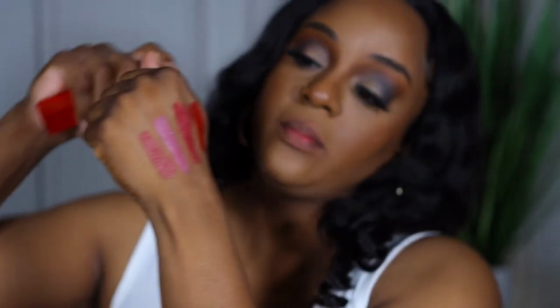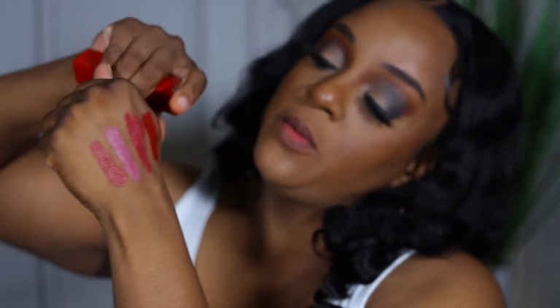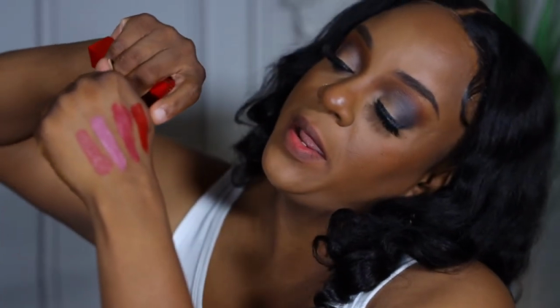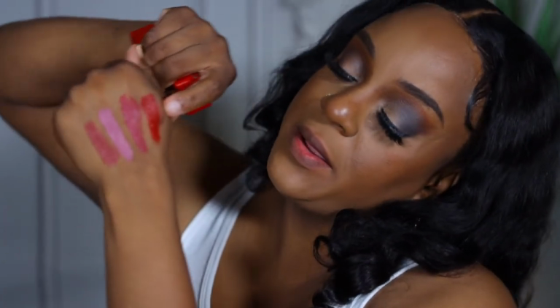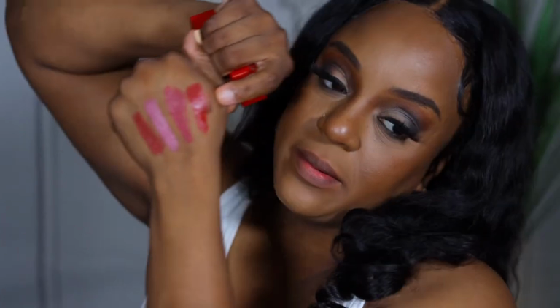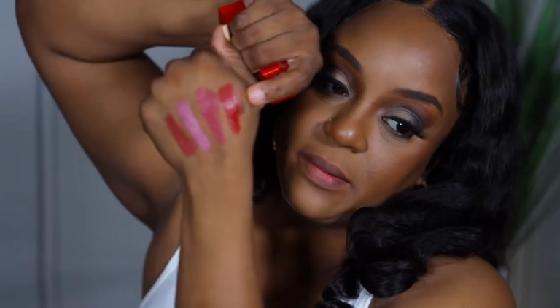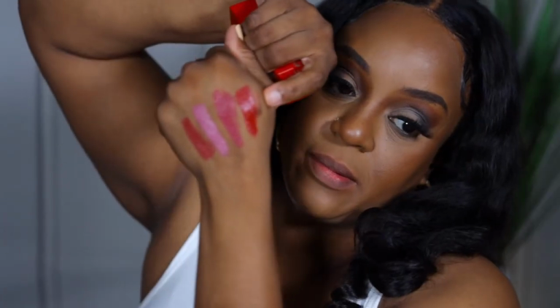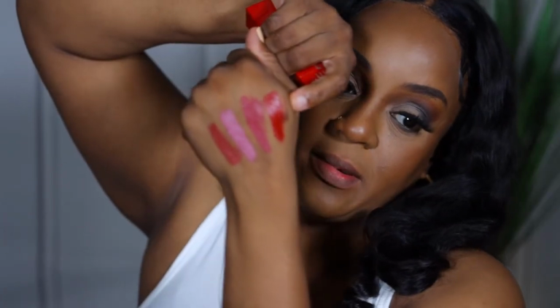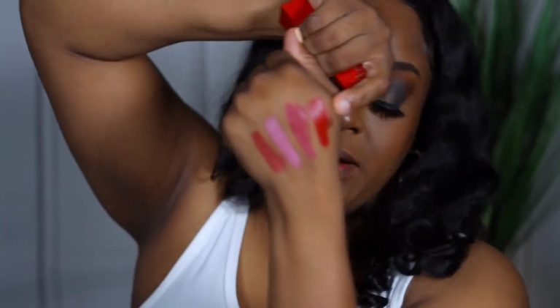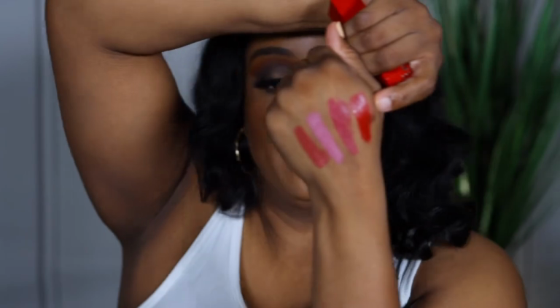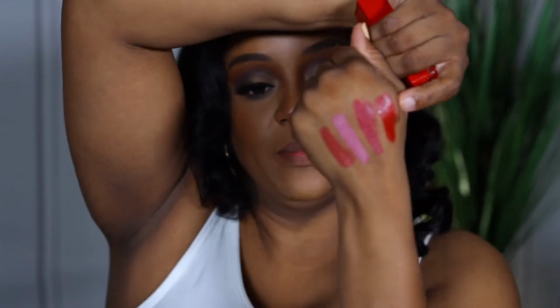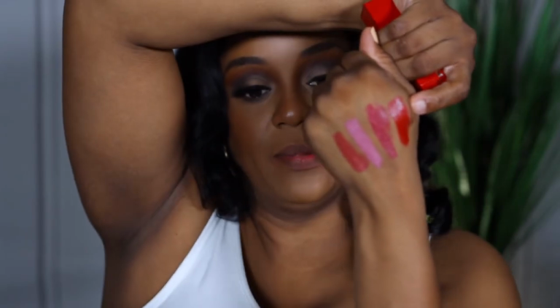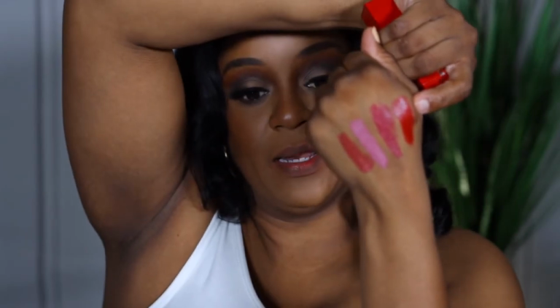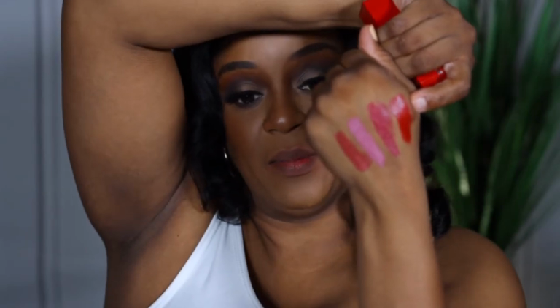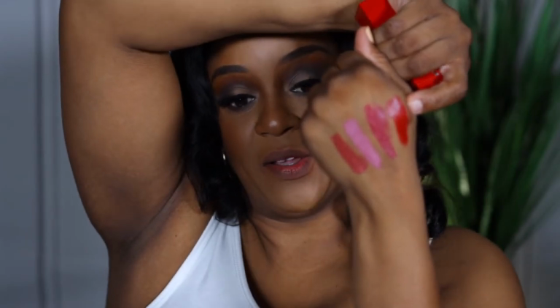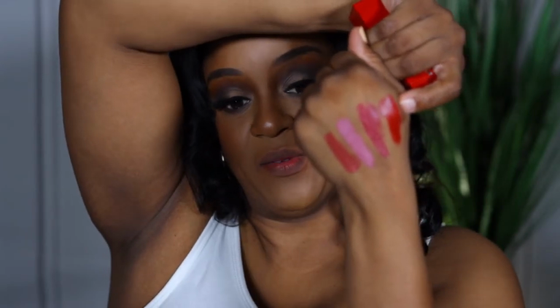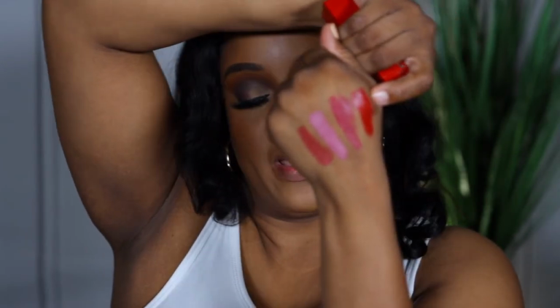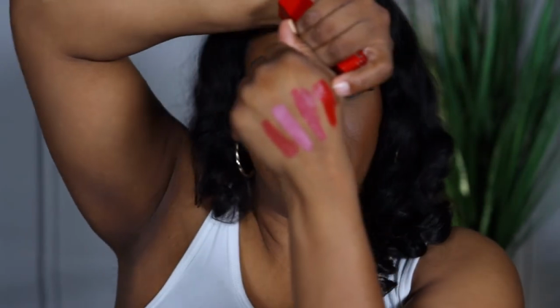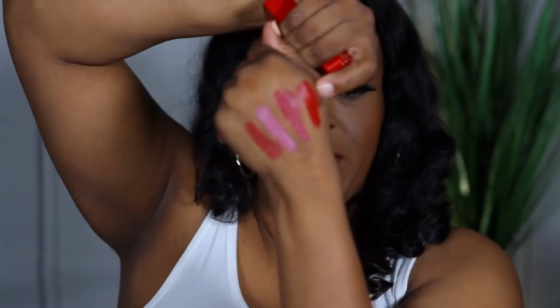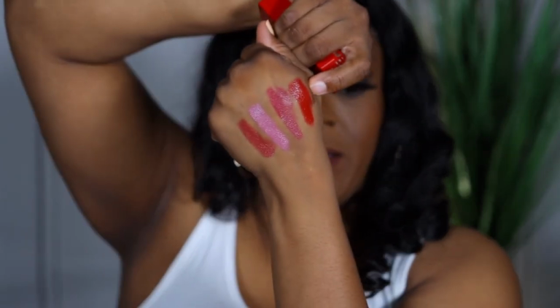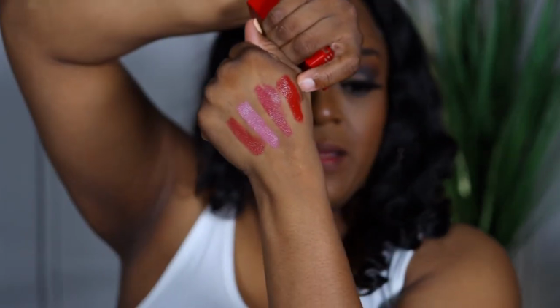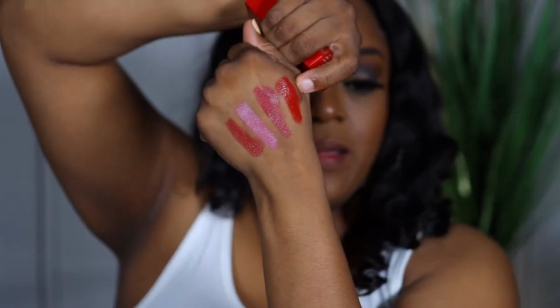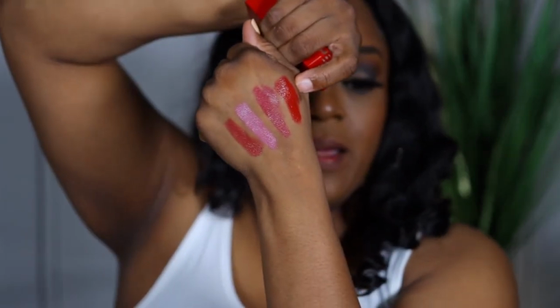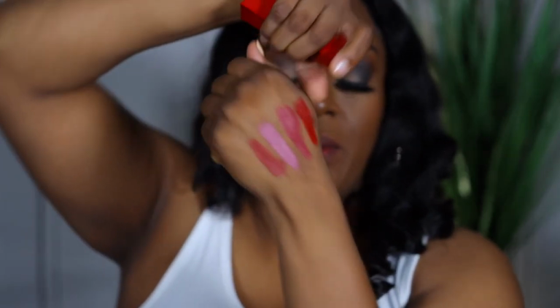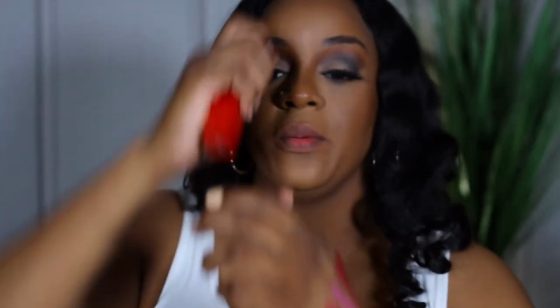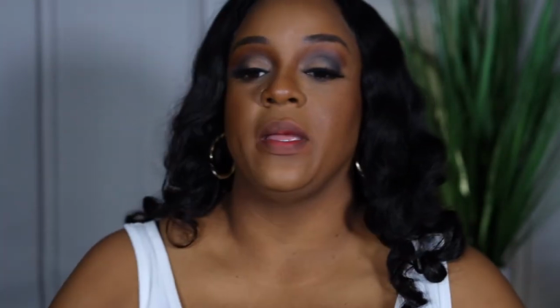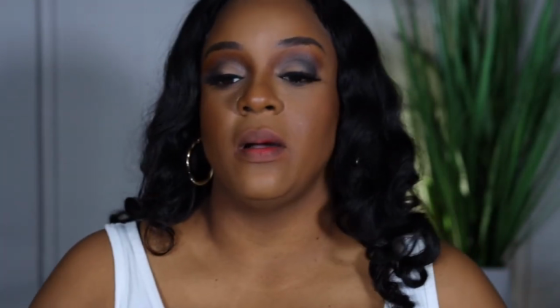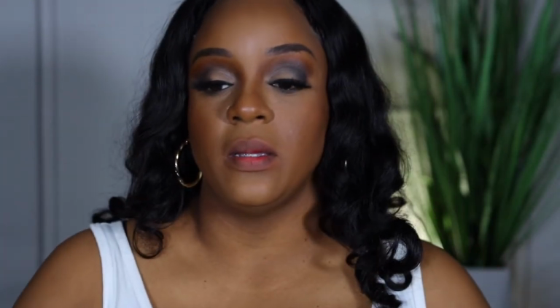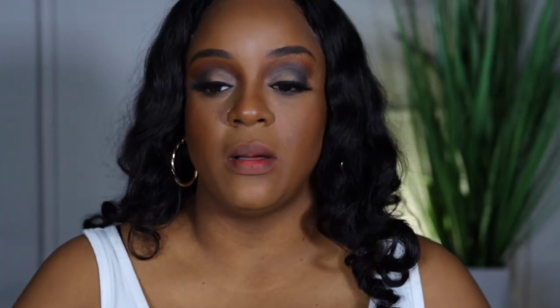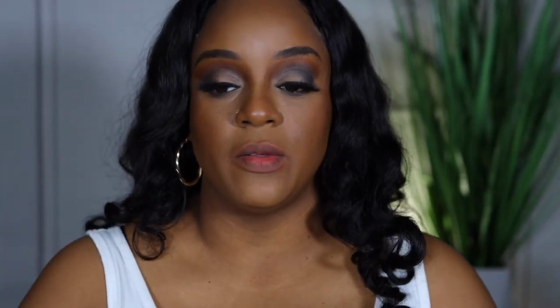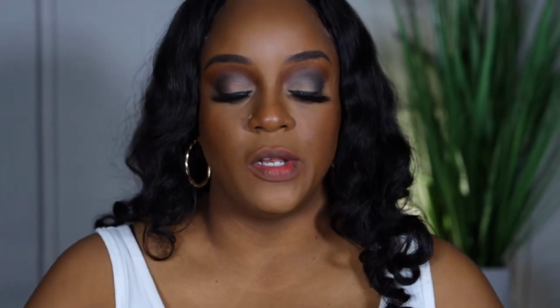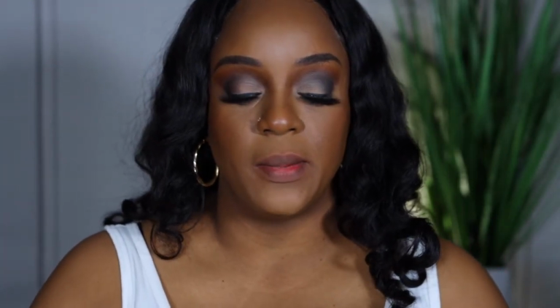I love me a good red. I can wear red all year long if you let me.